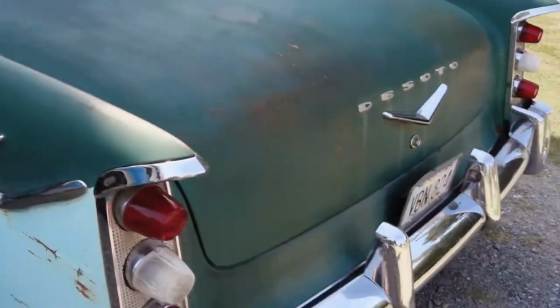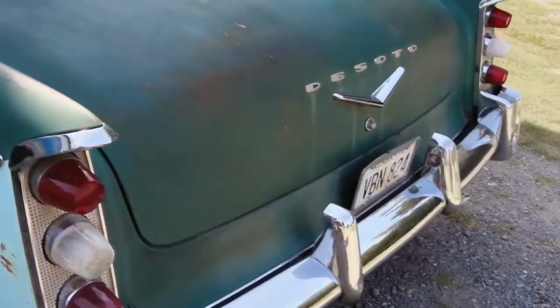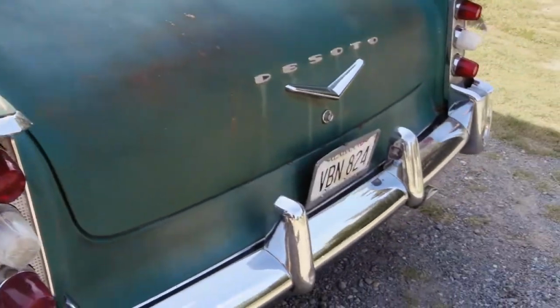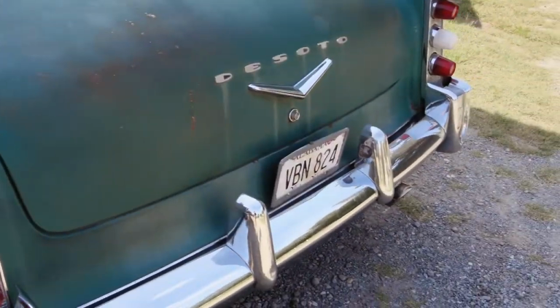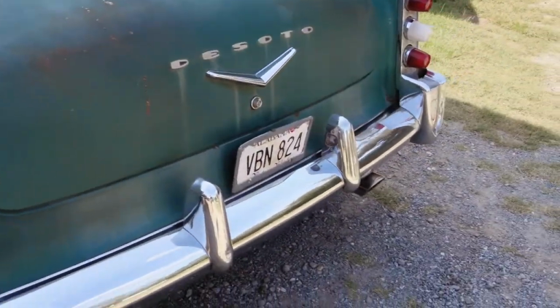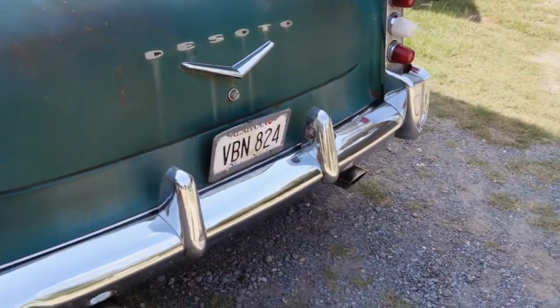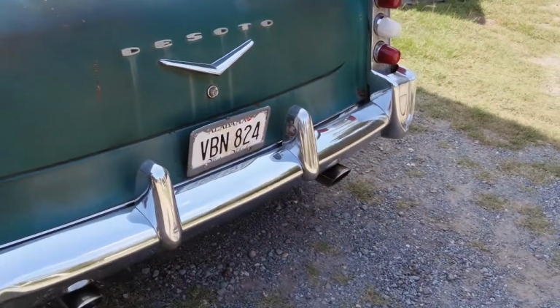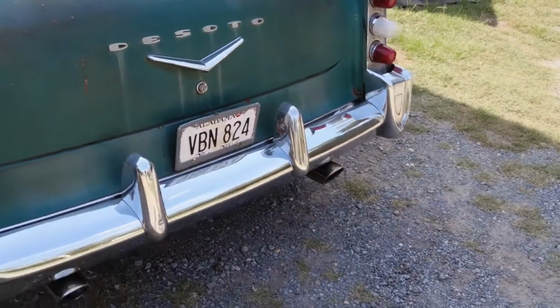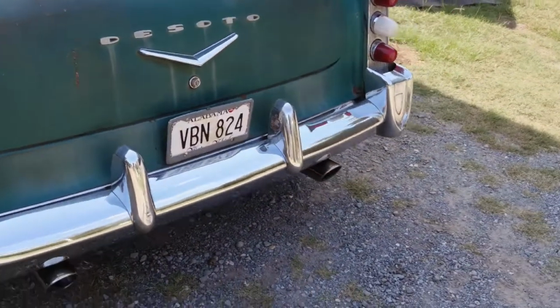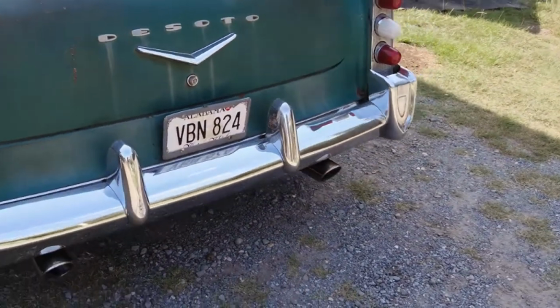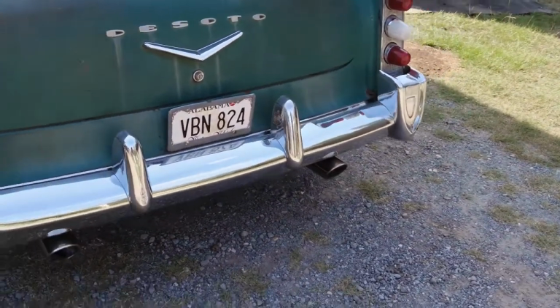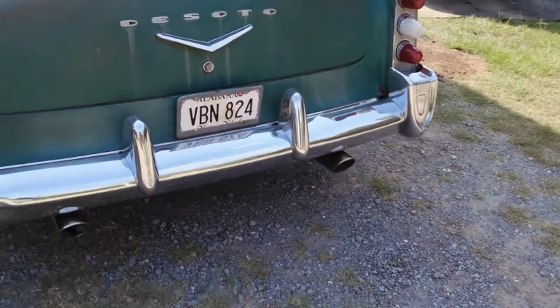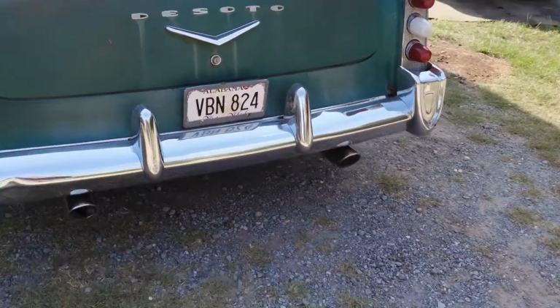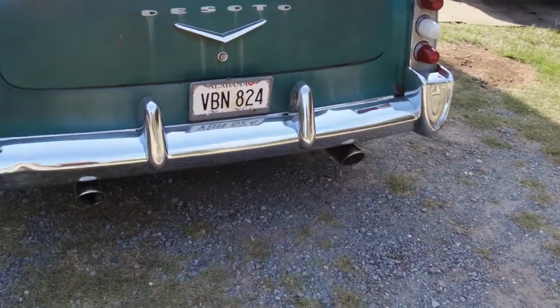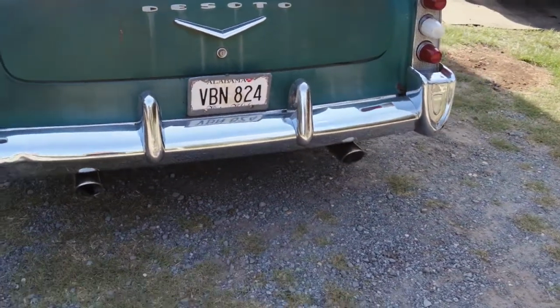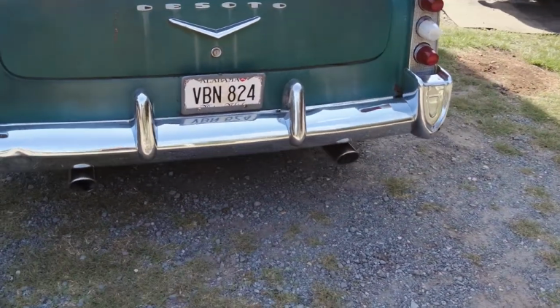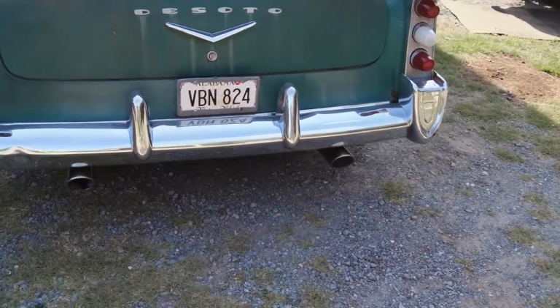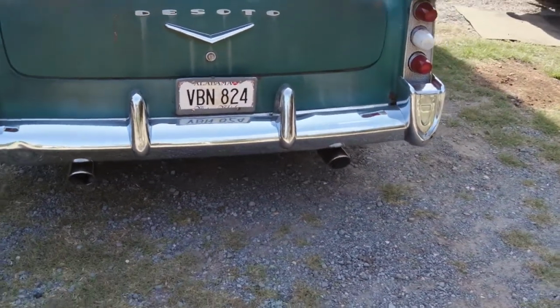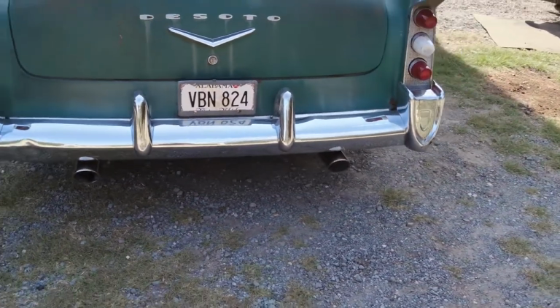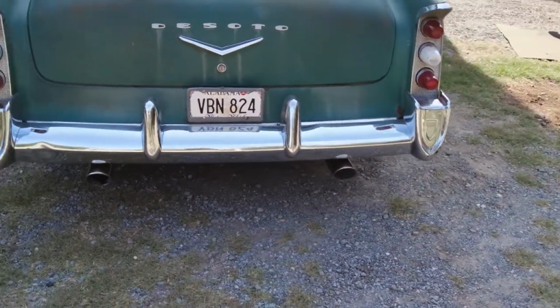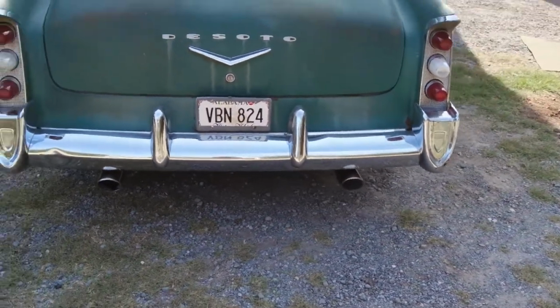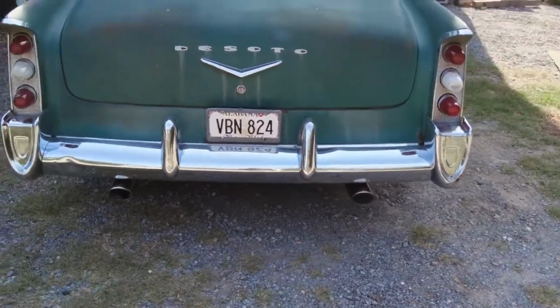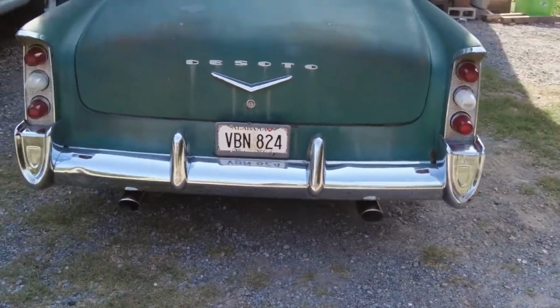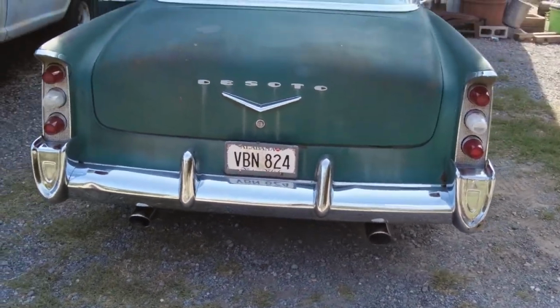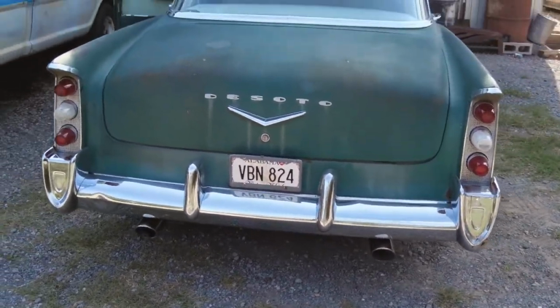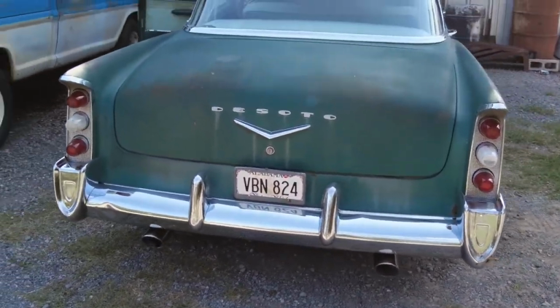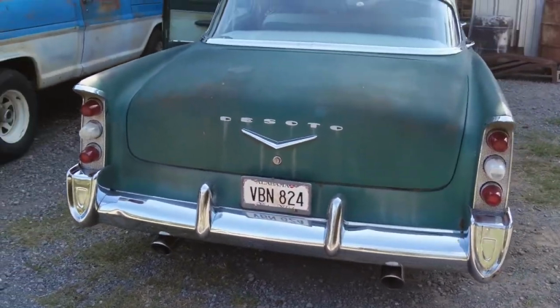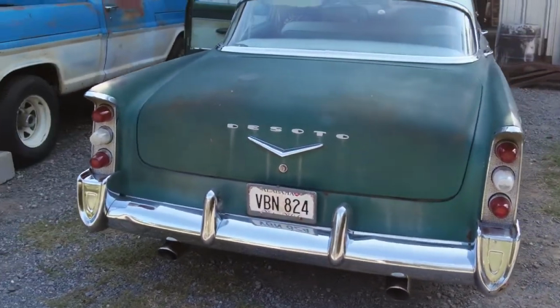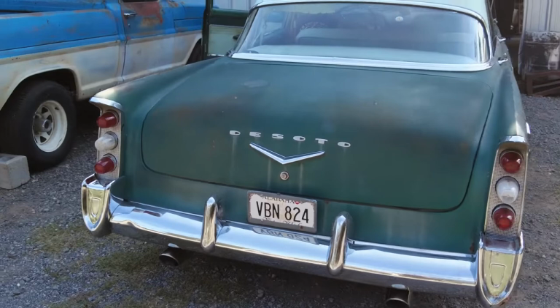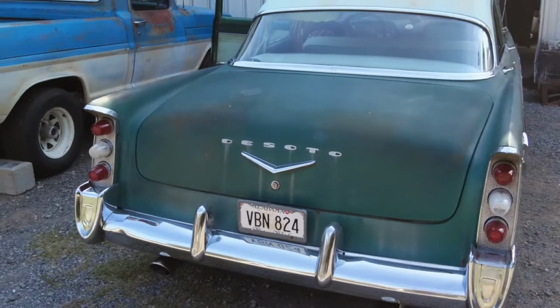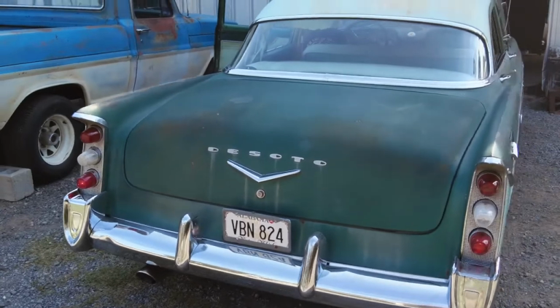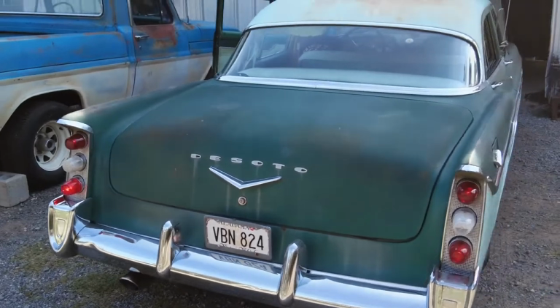The ass end of it looks cool to me. You ever seen one of these cars? It's got a high dock here.